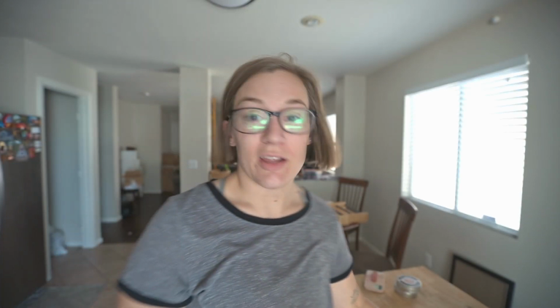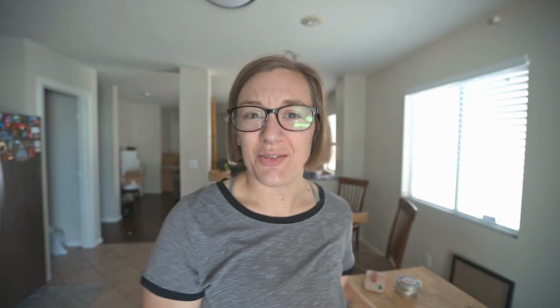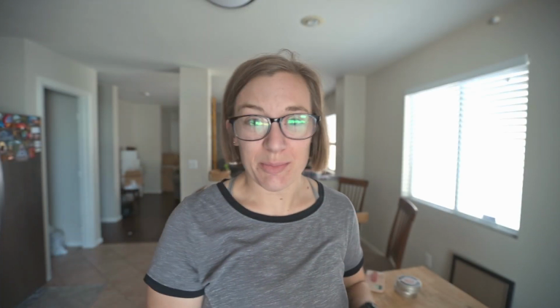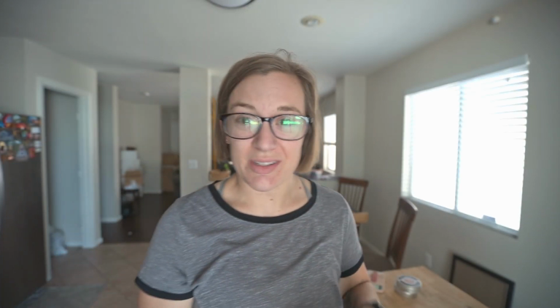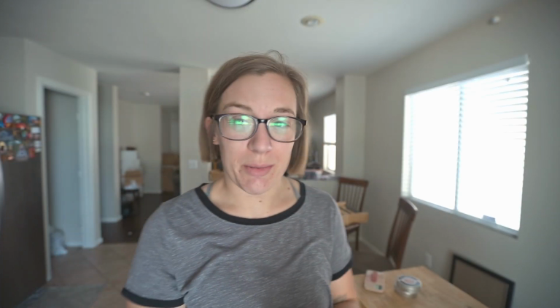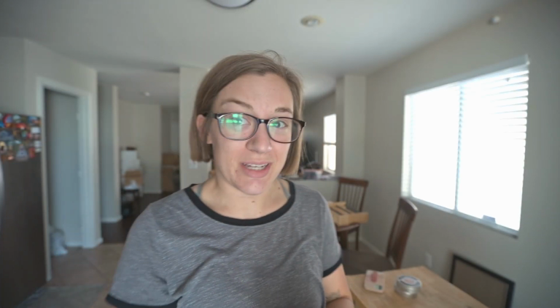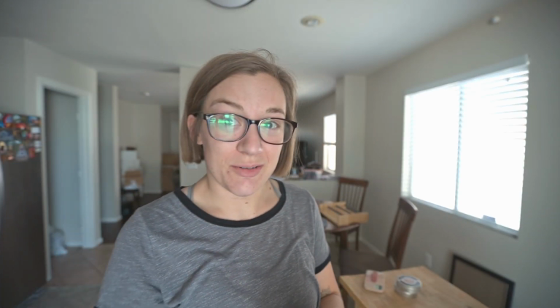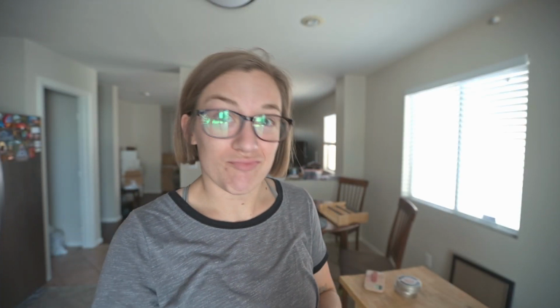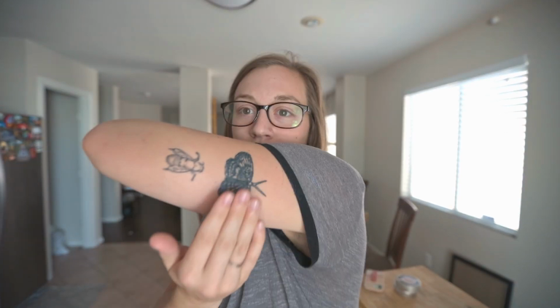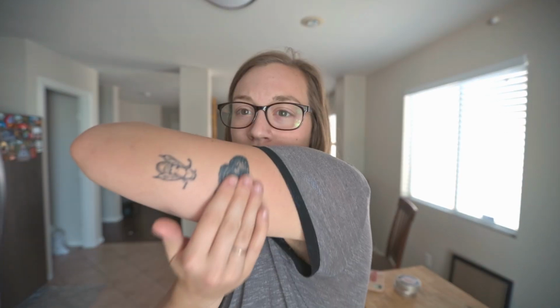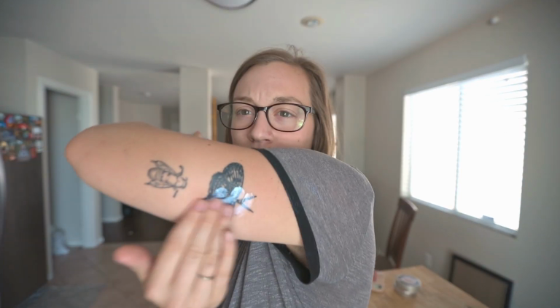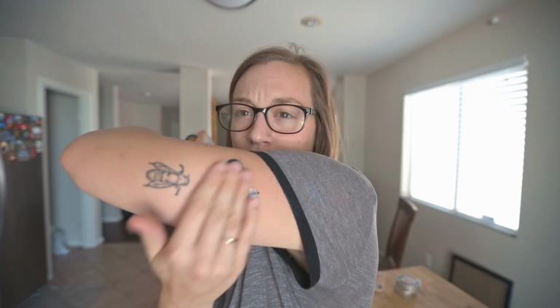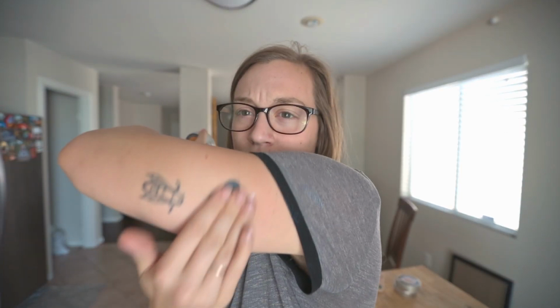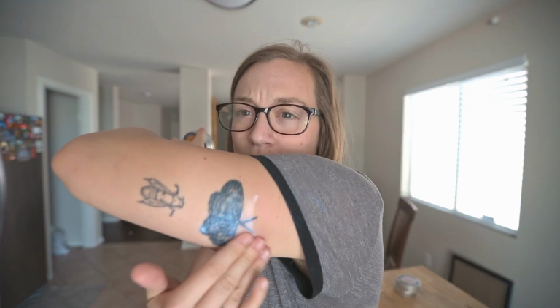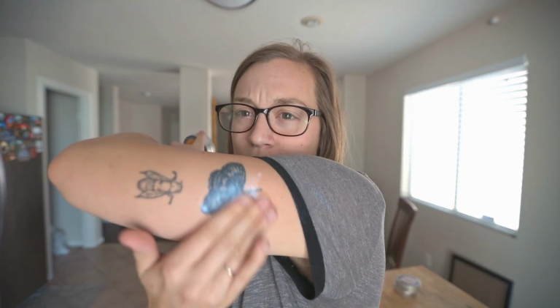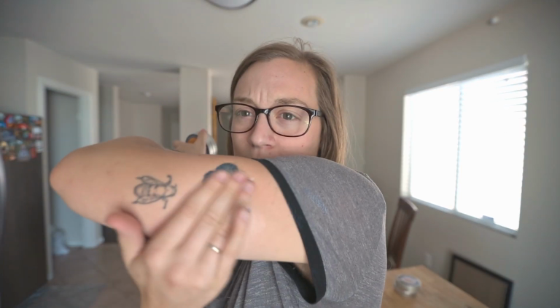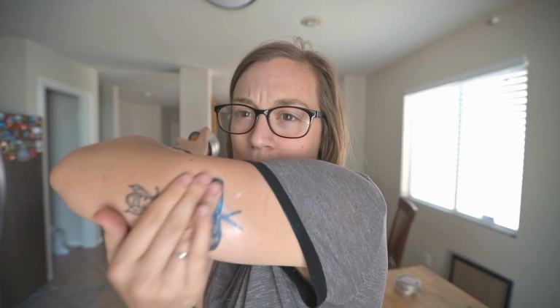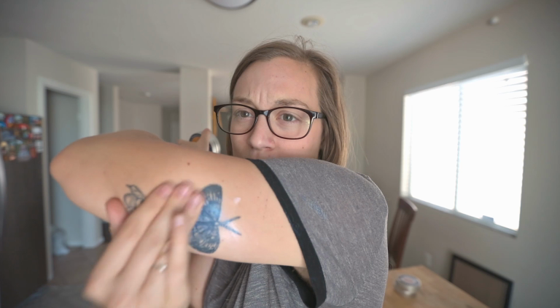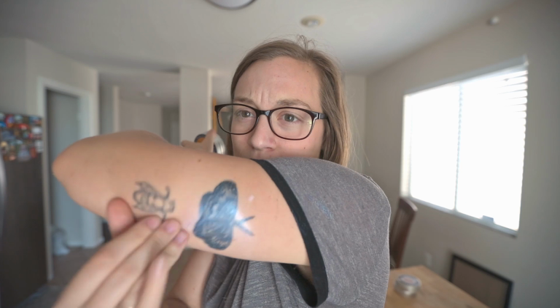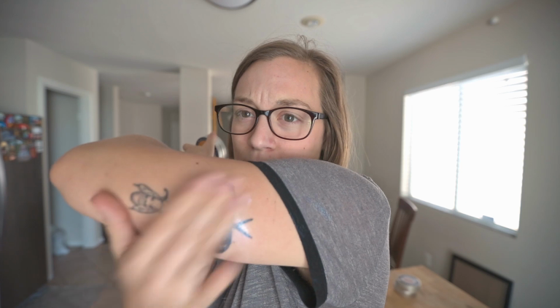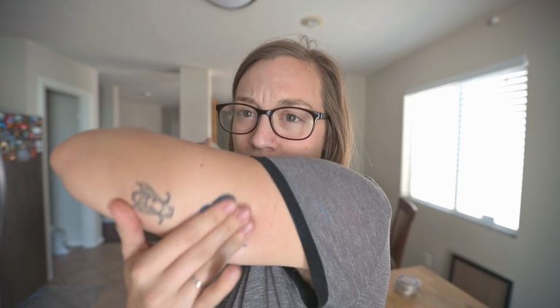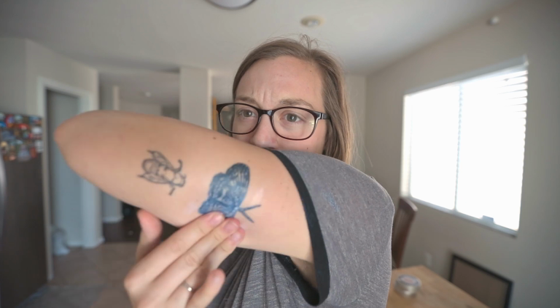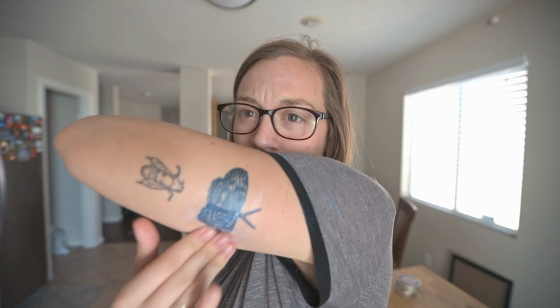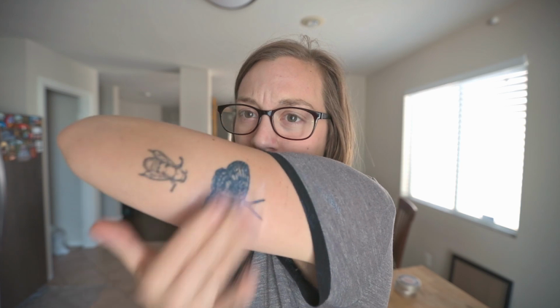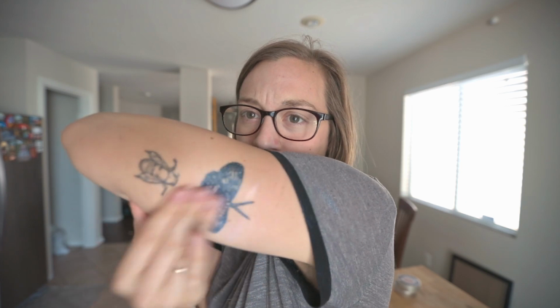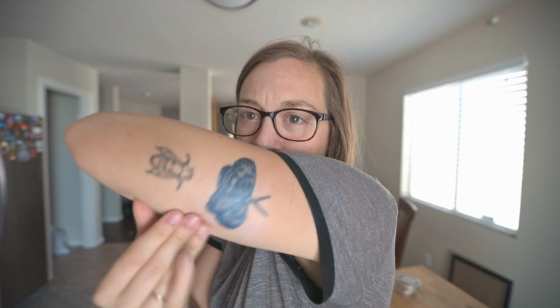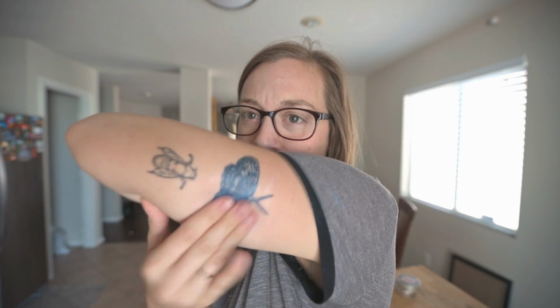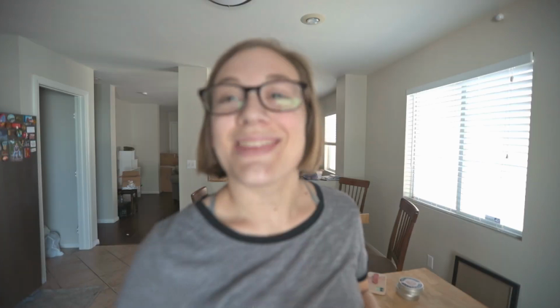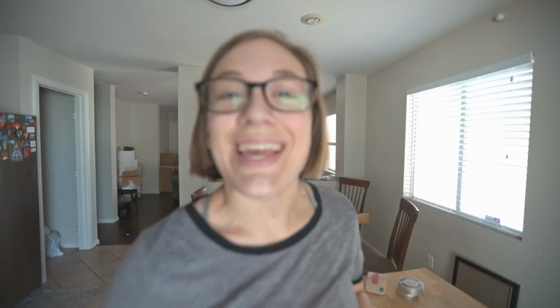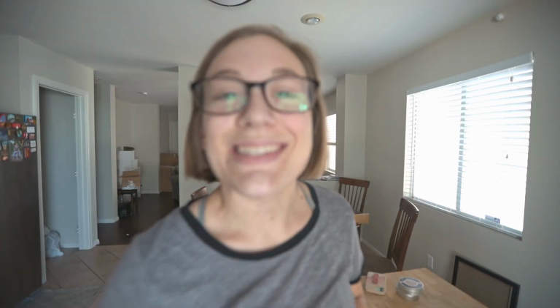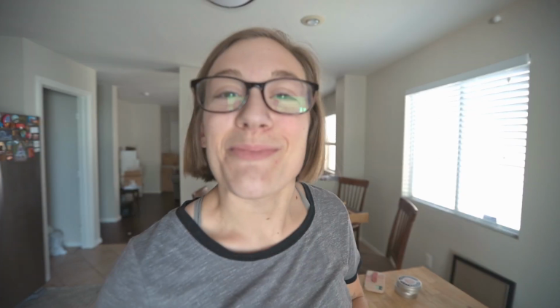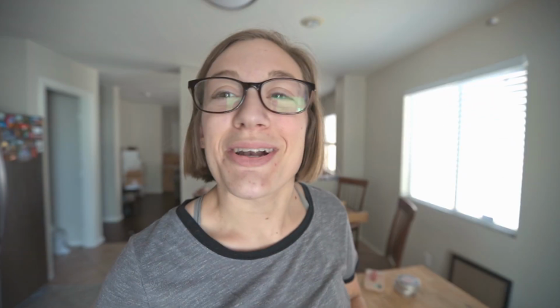I do need to put some on my tattoo. Thanks, soundbutter.